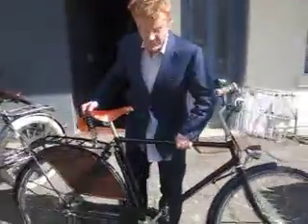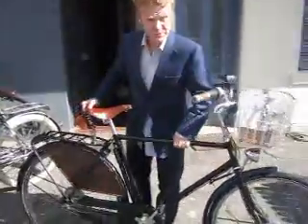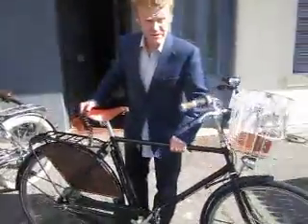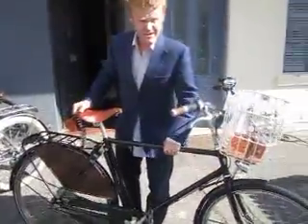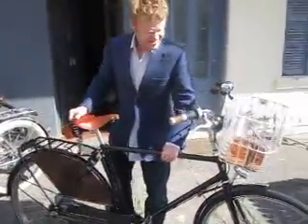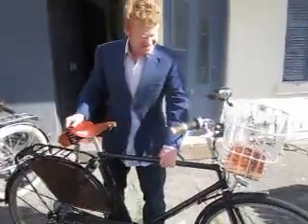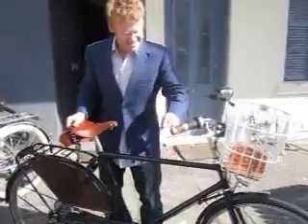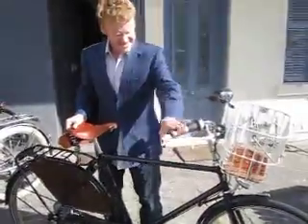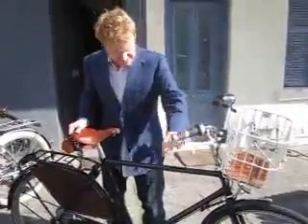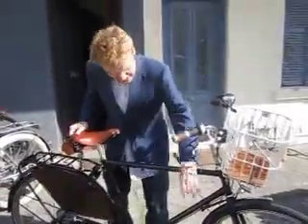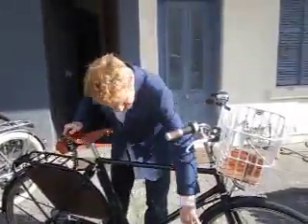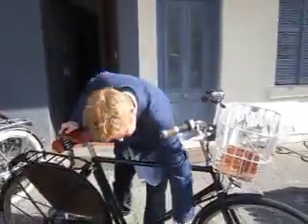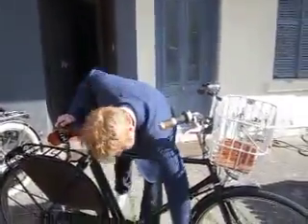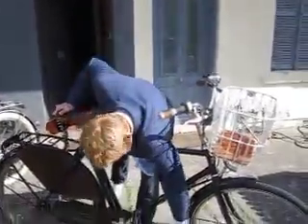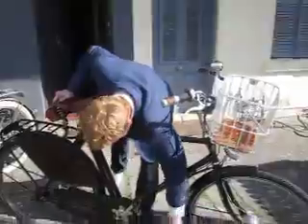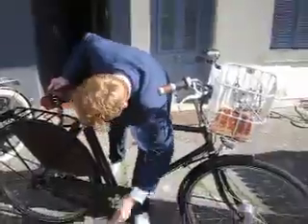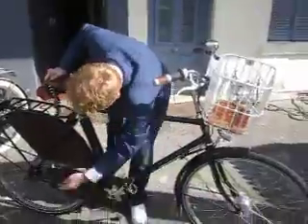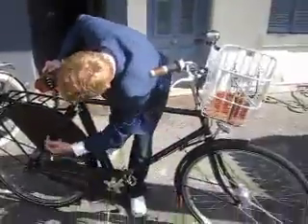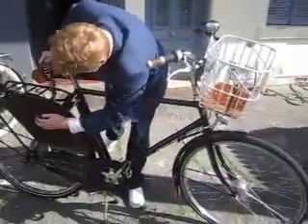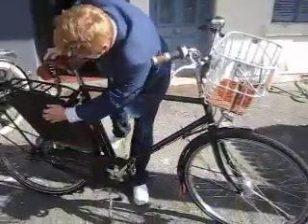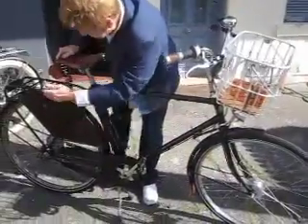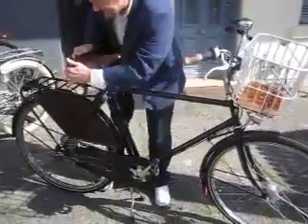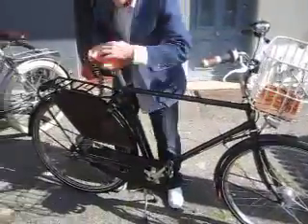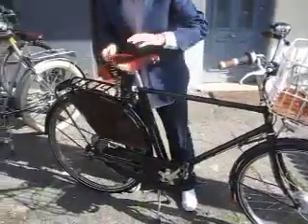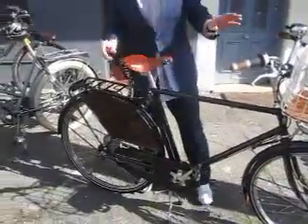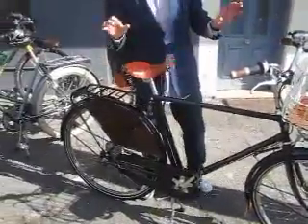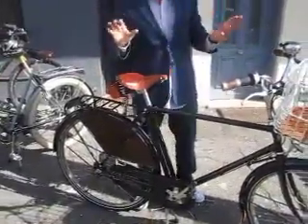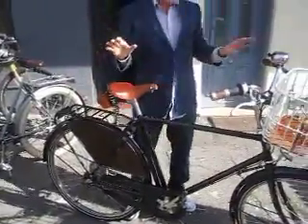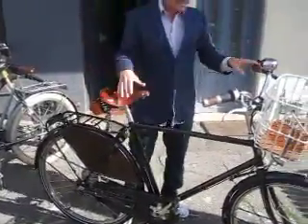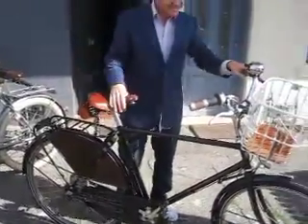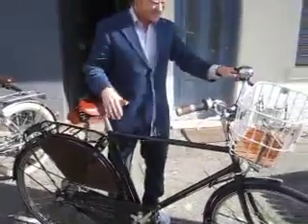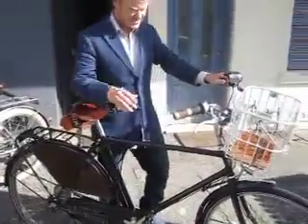Beautiful bike — leather grips, leather down here, leather here. There's quite a leather fetish thing going on.